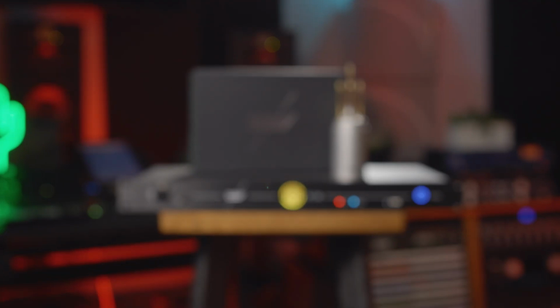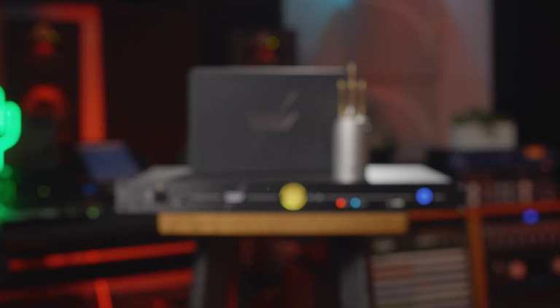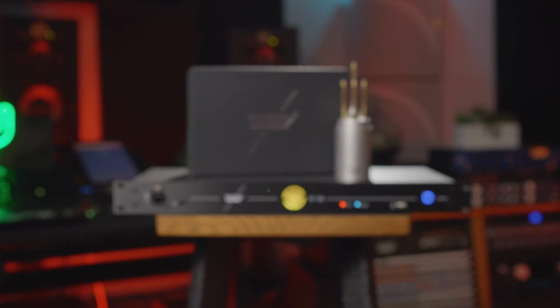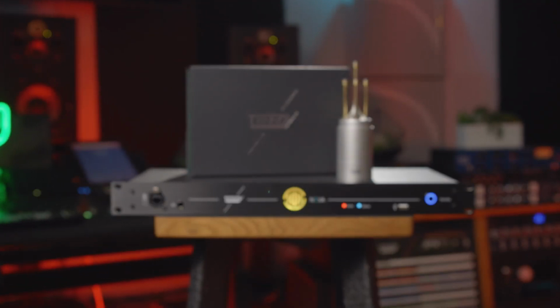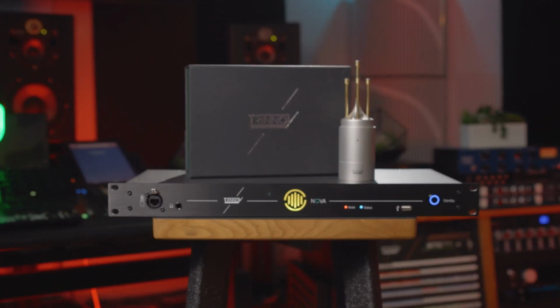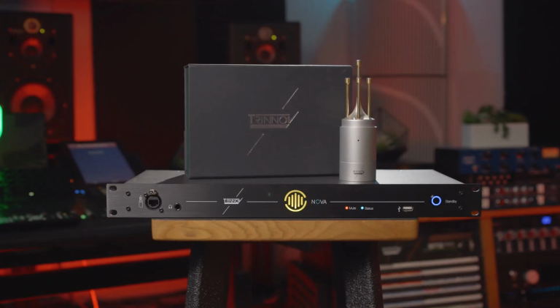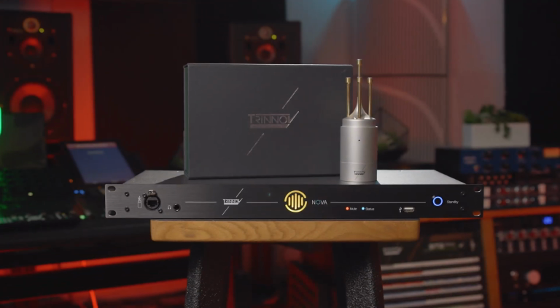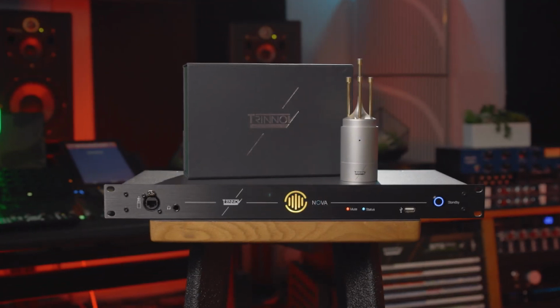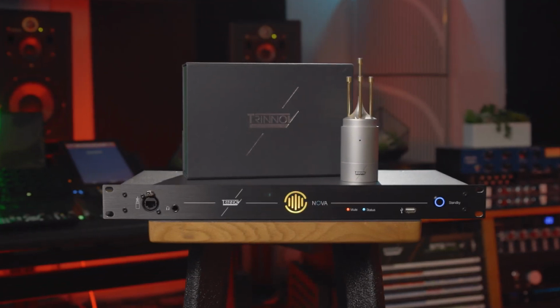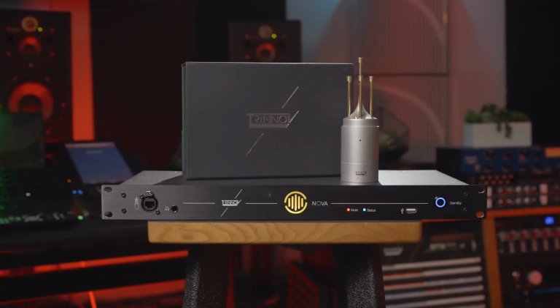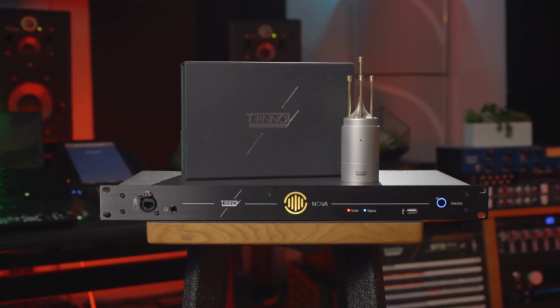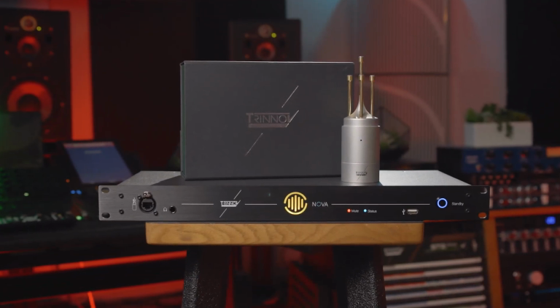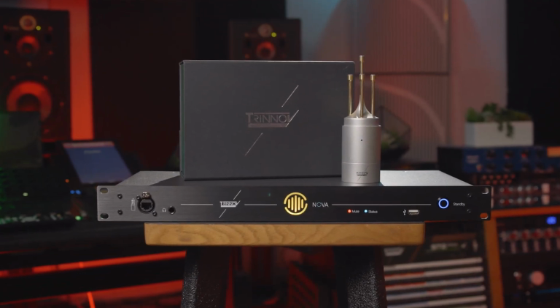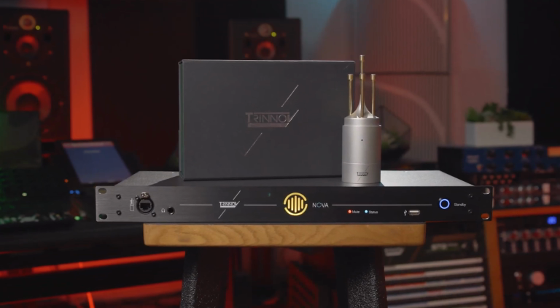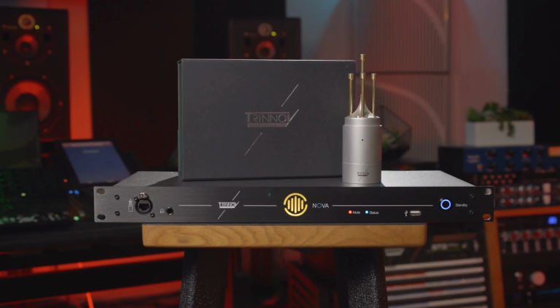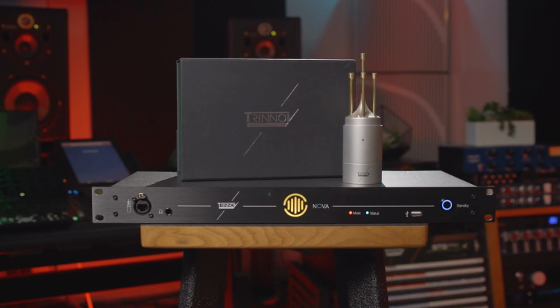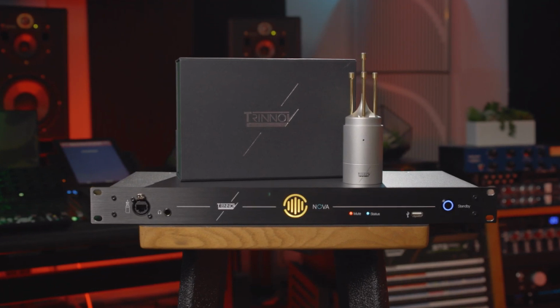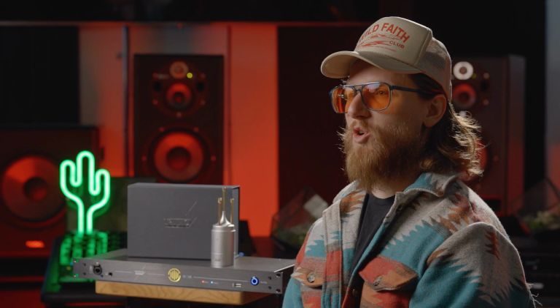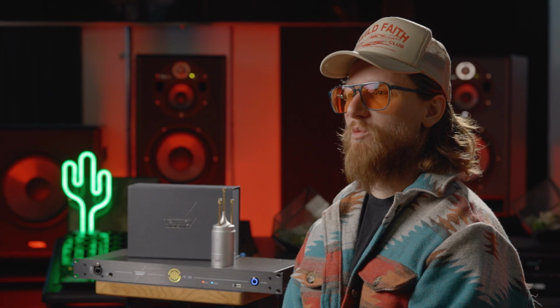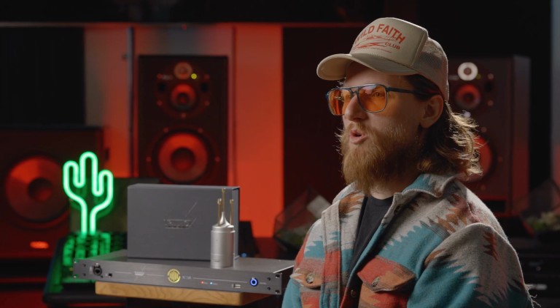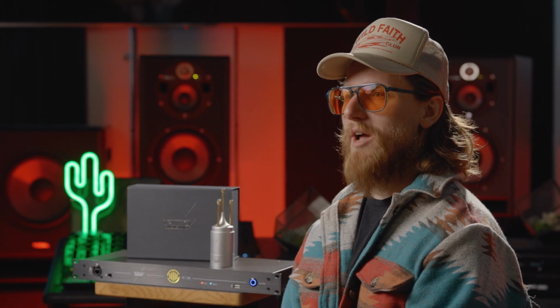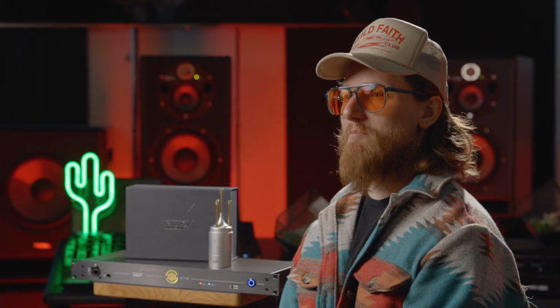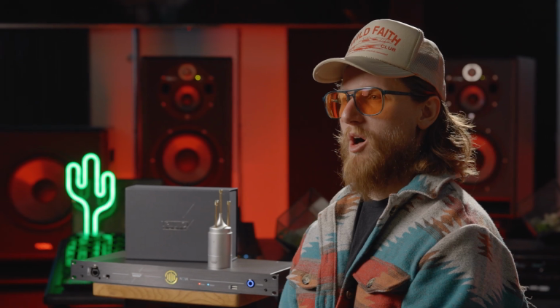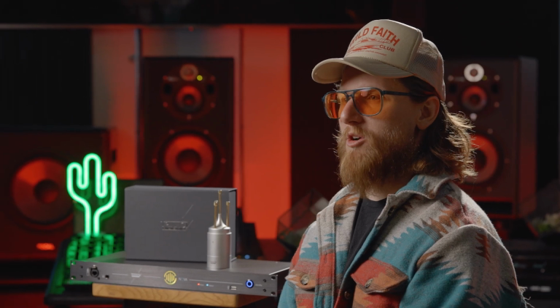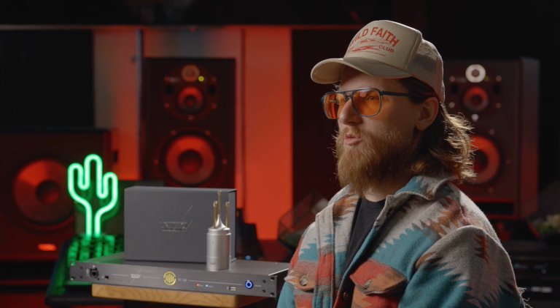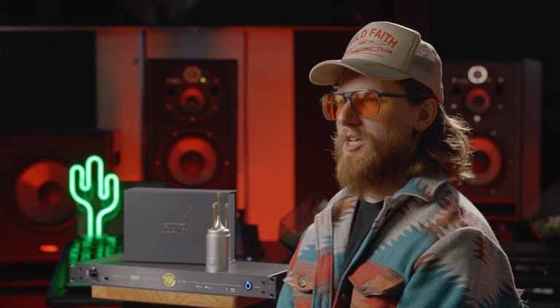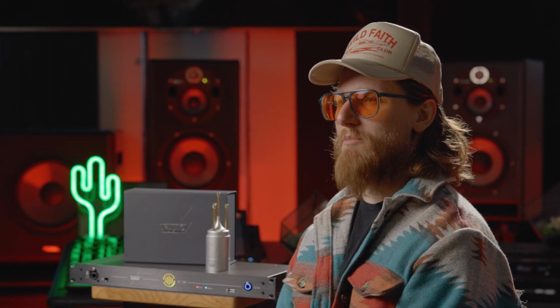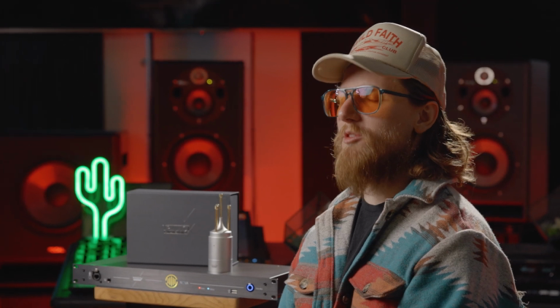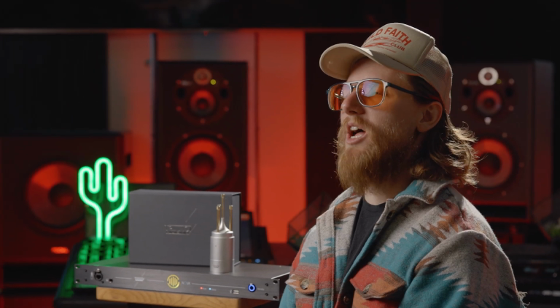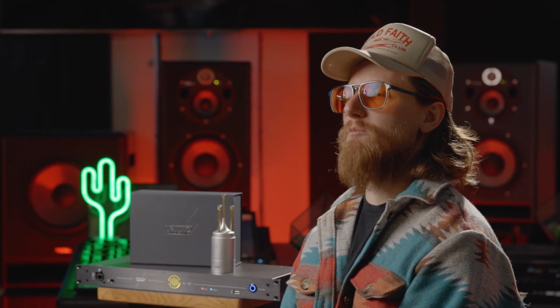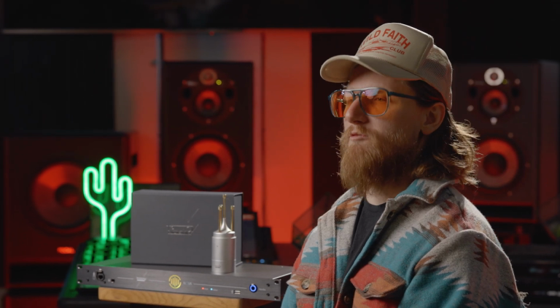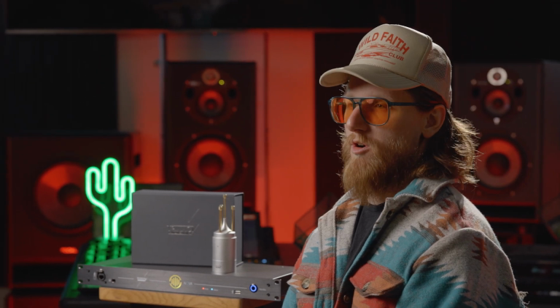When pairing the Nova with Trinoff's software and a 3D microphone, your room and monitors will sound better than ever before.